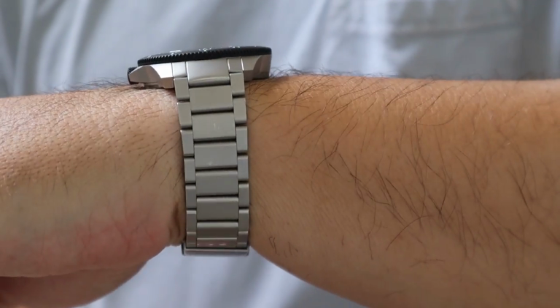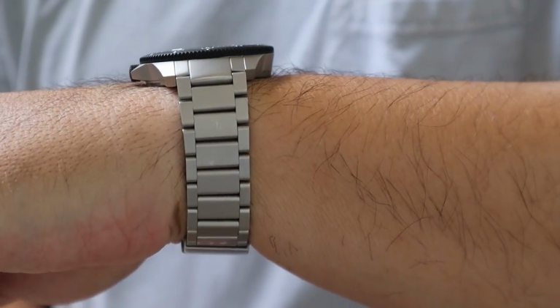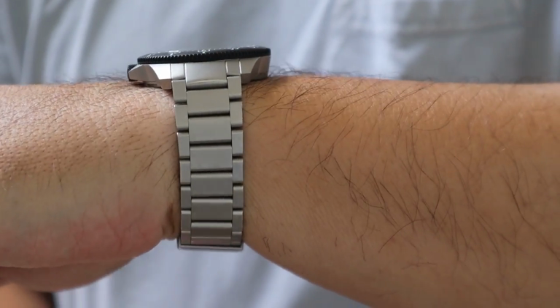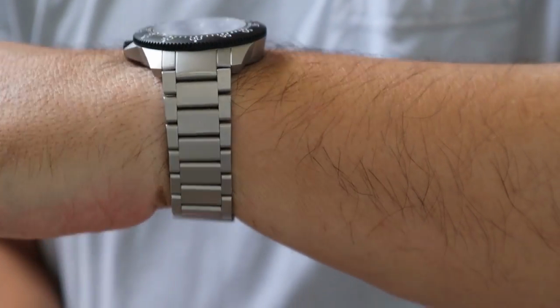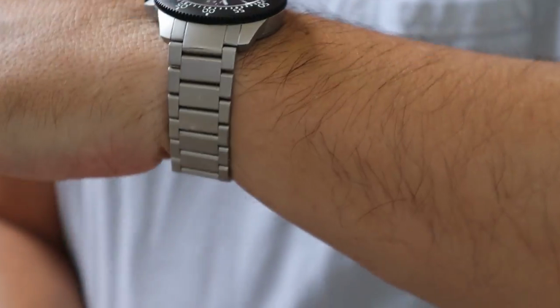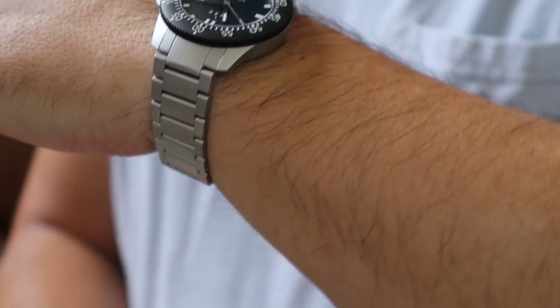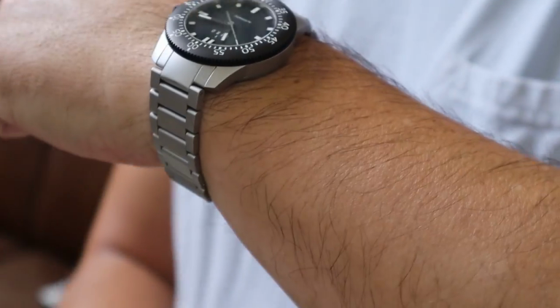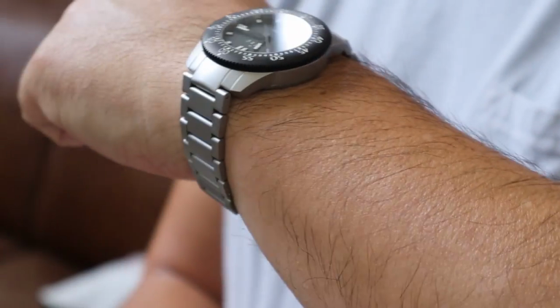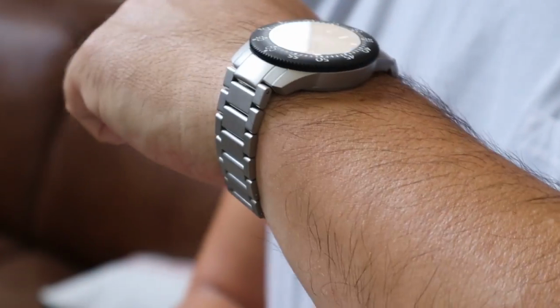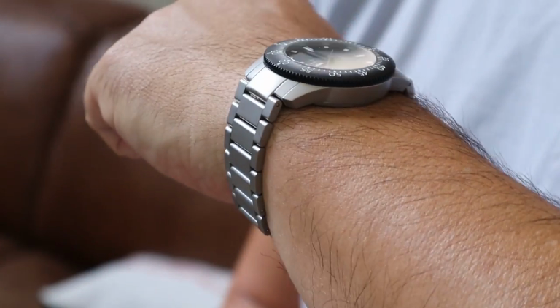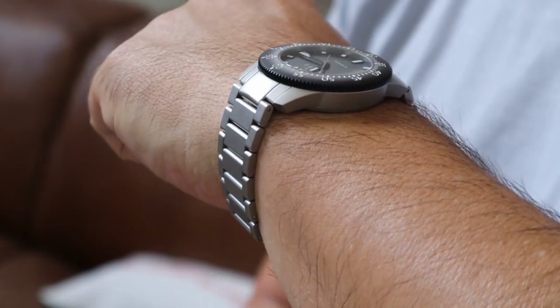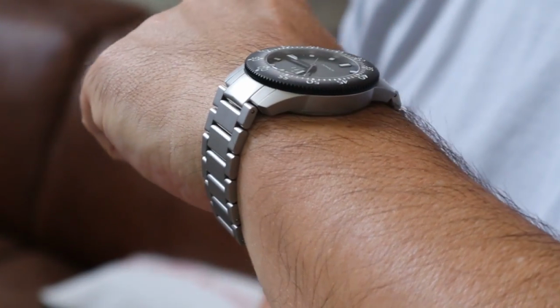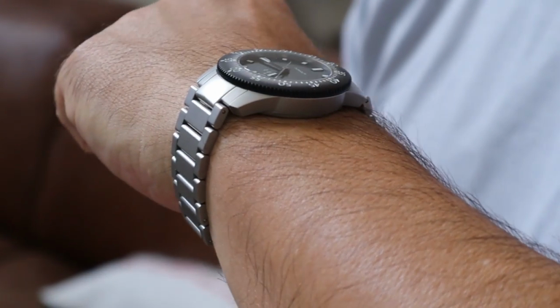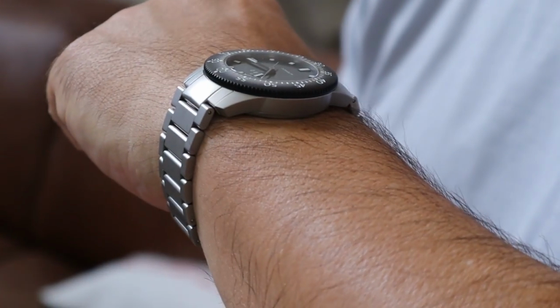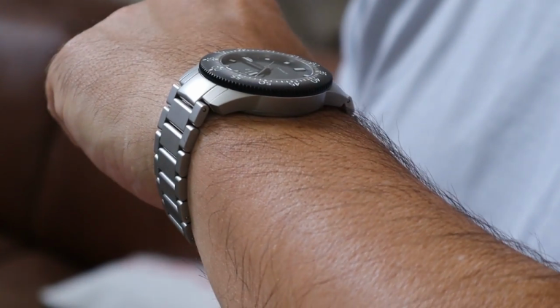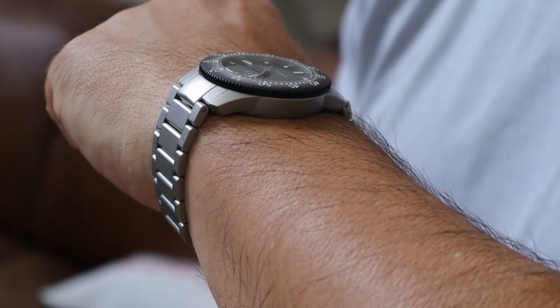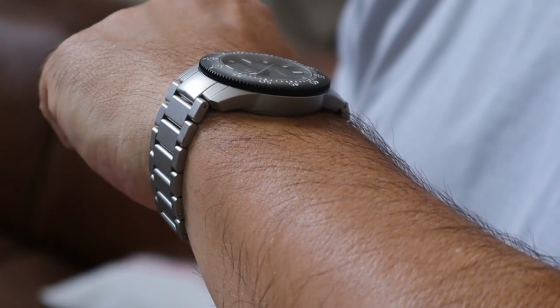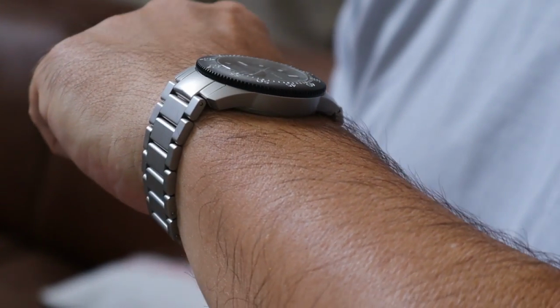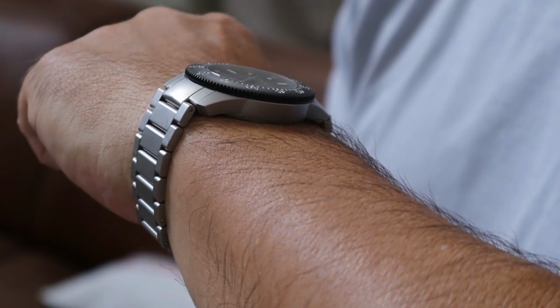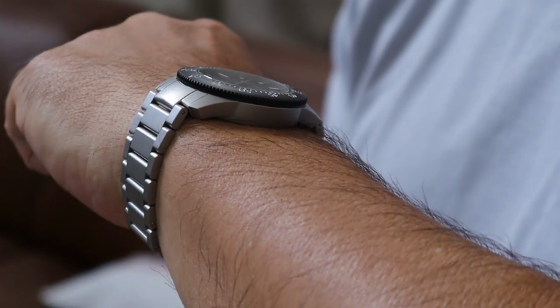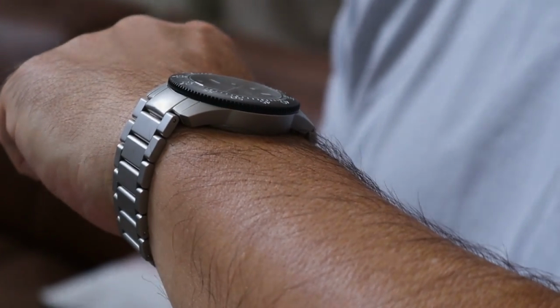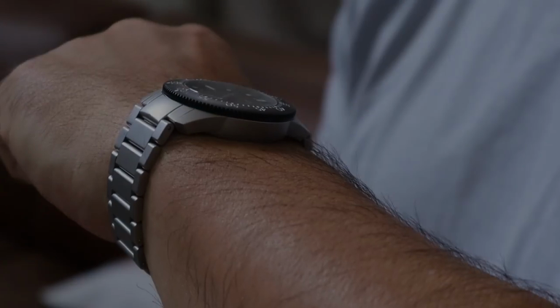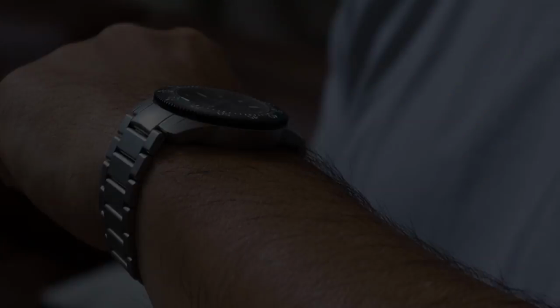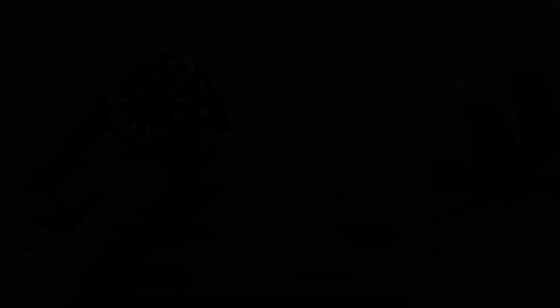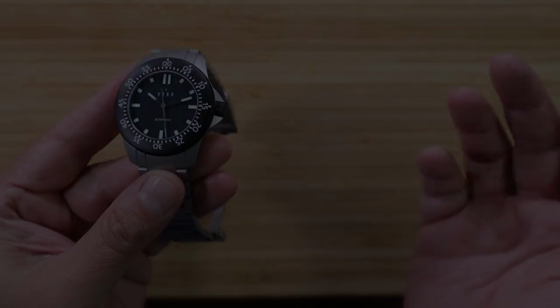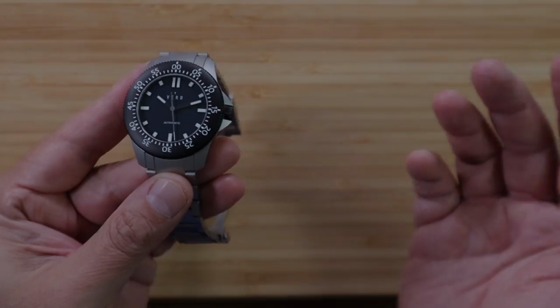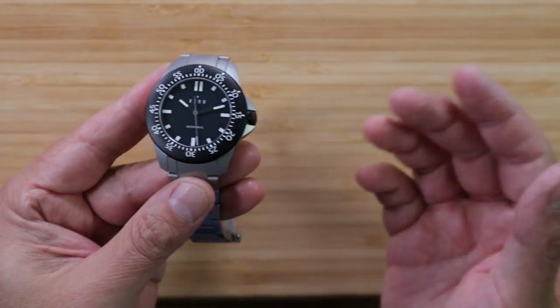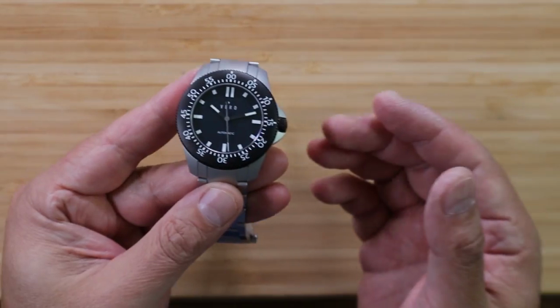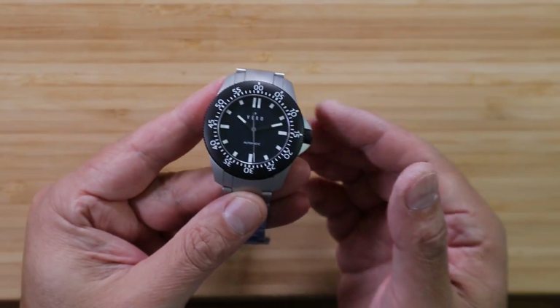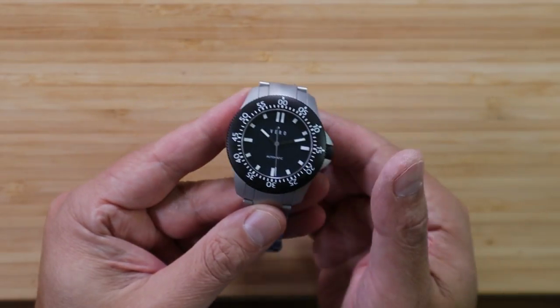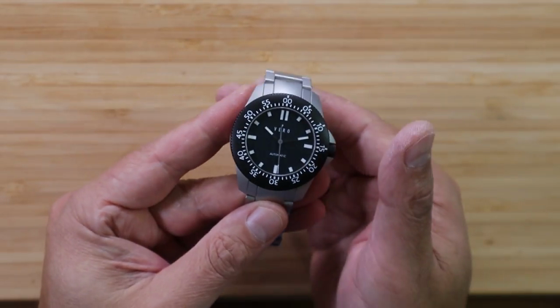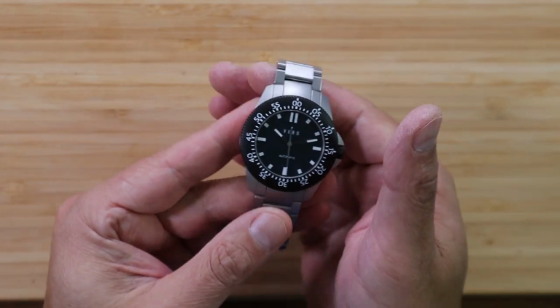But as many of you know, I'm not a bracelet guy — I'm a NATO guy. And this watch on a NATO is downright sexy.